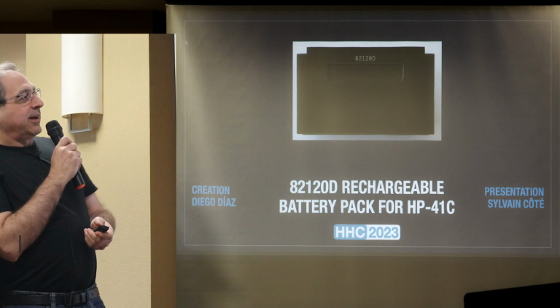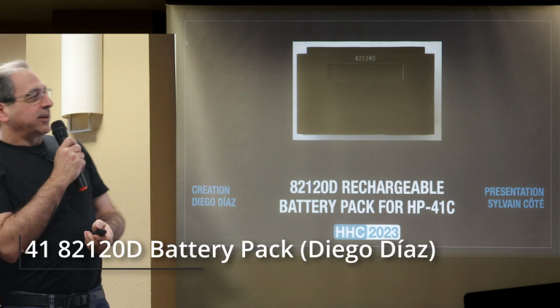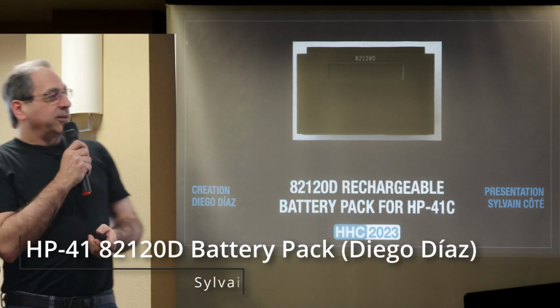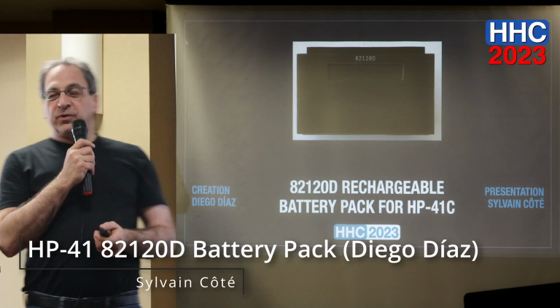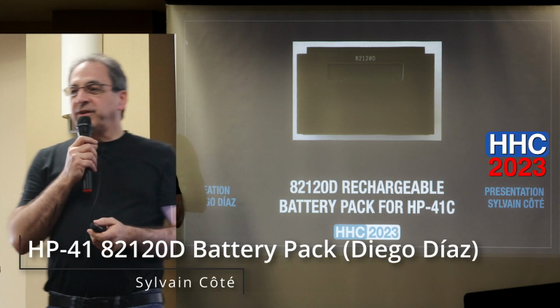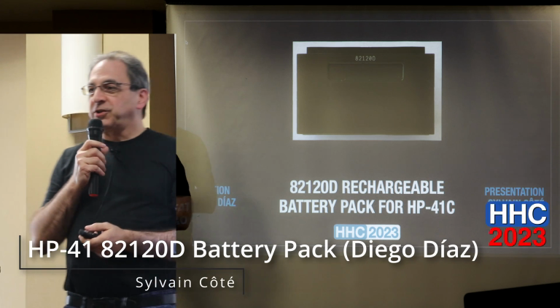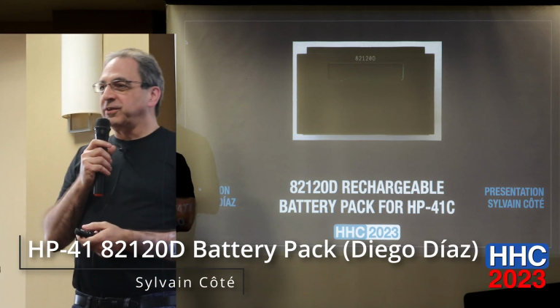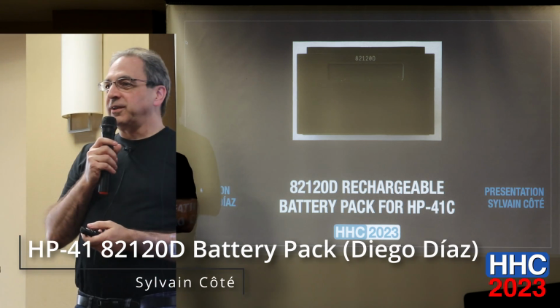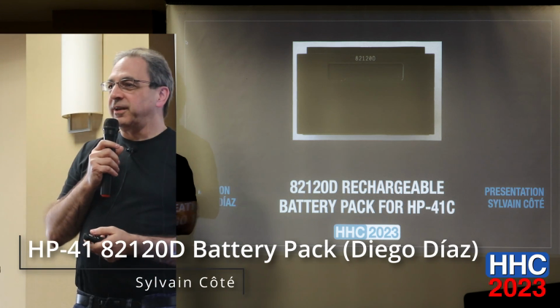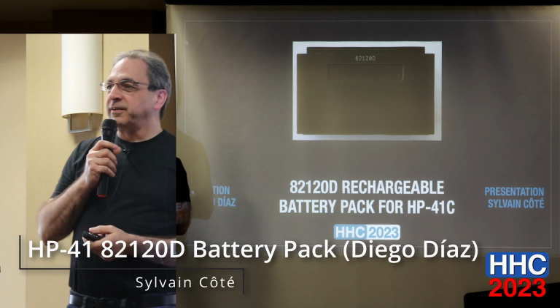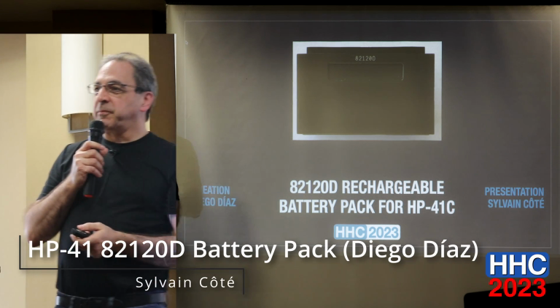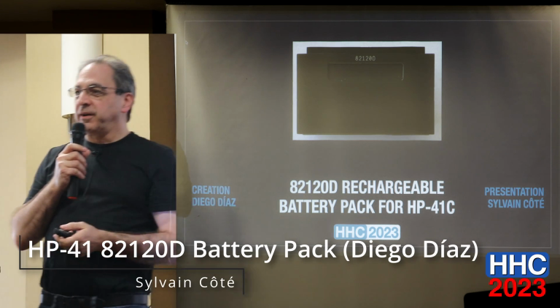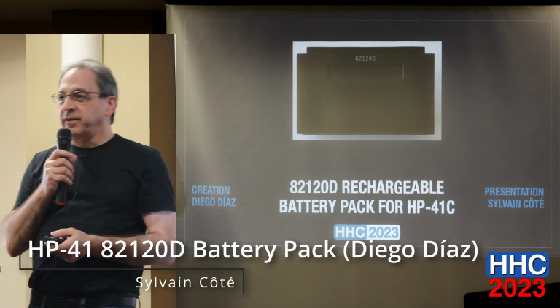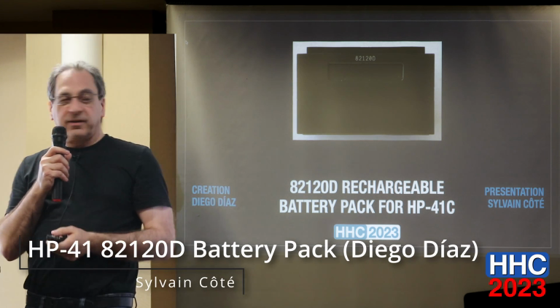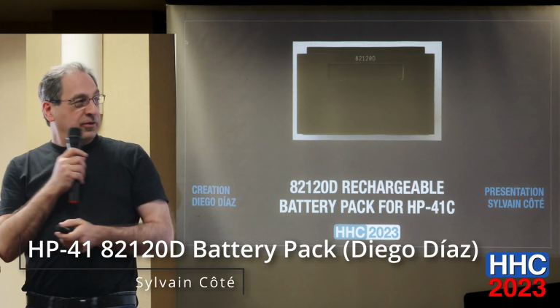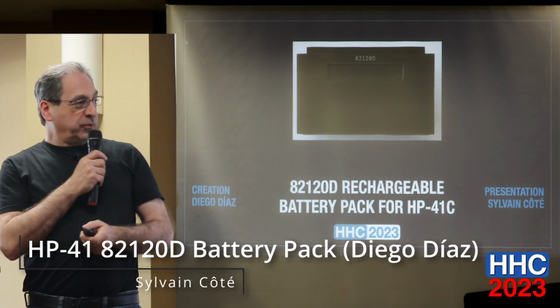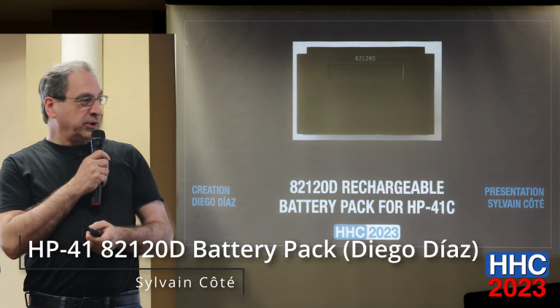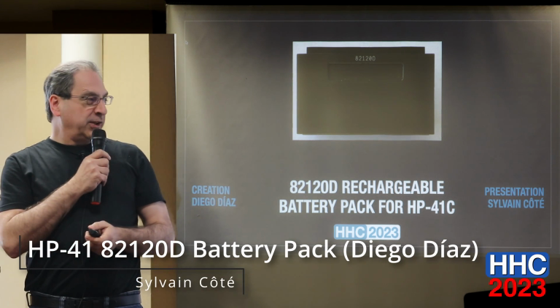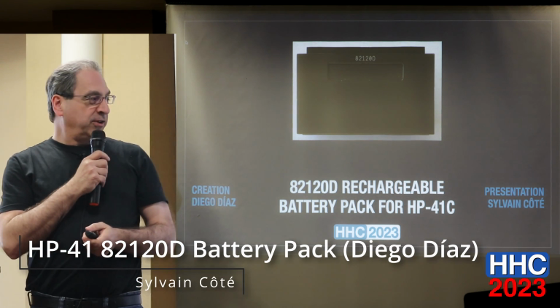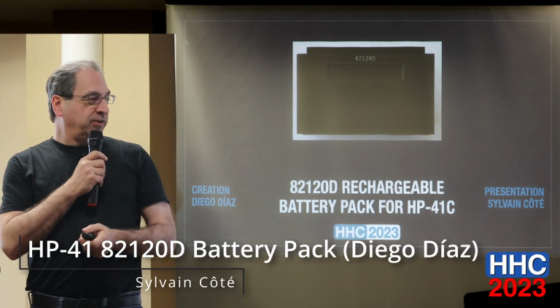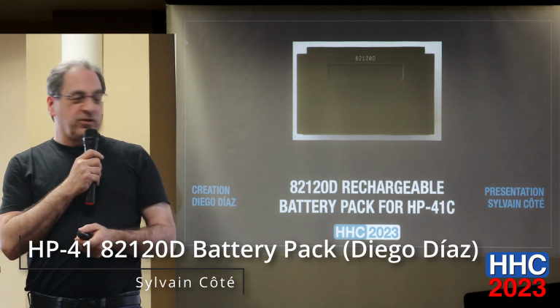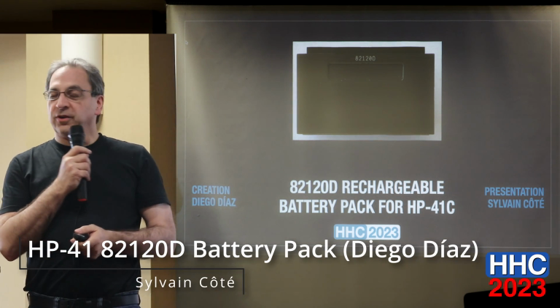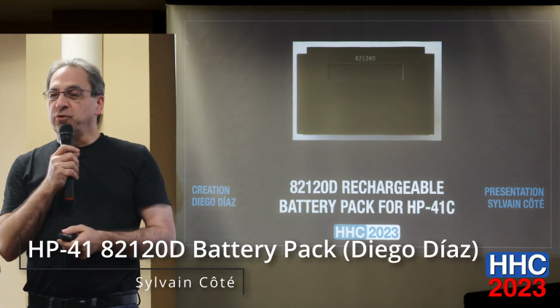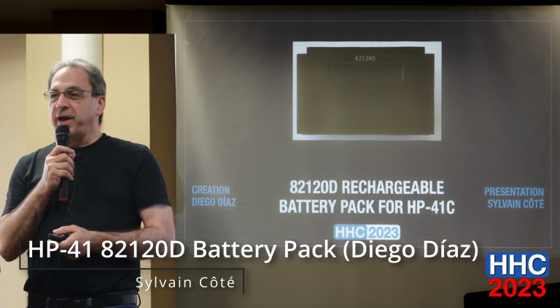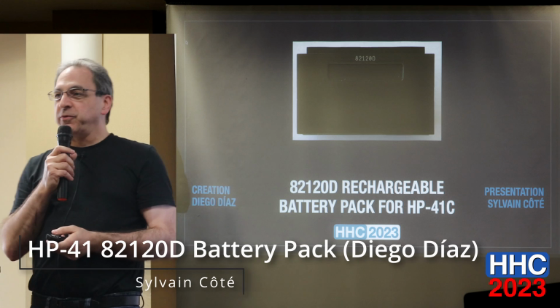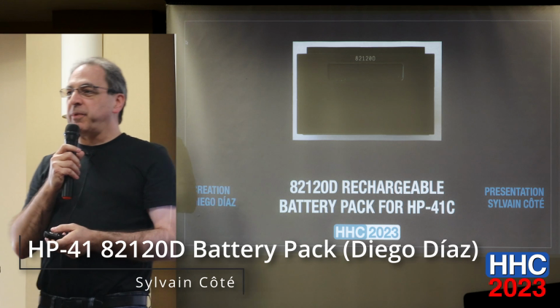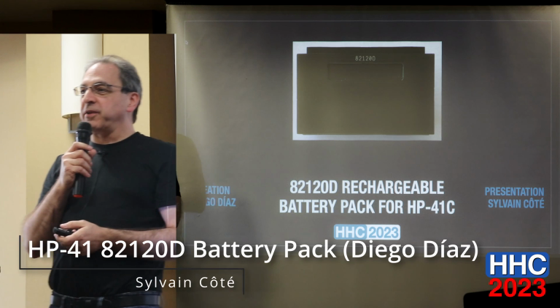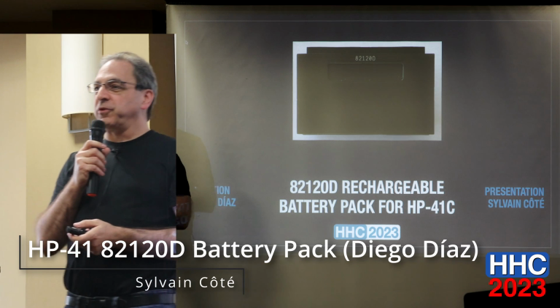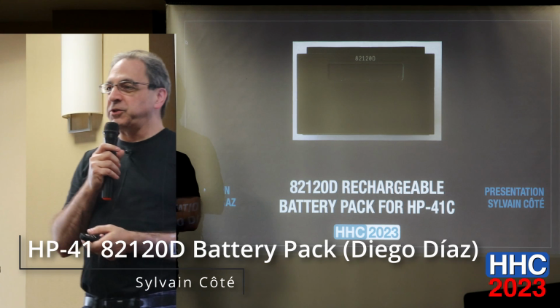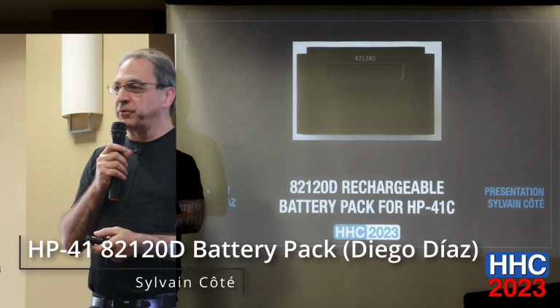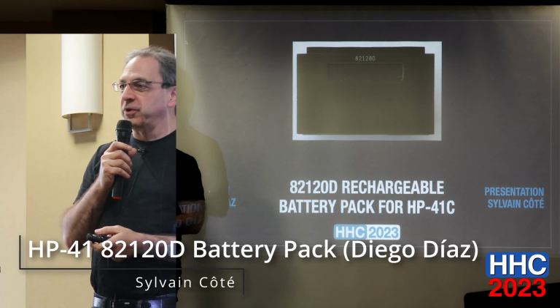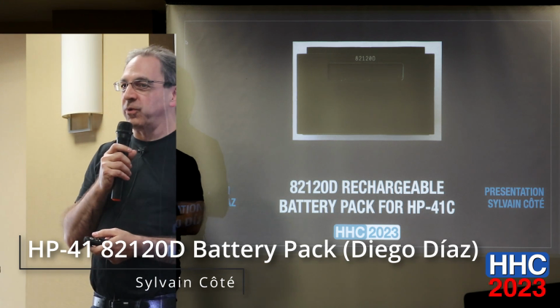This first presentation is on a new battery pack for the HP-41.